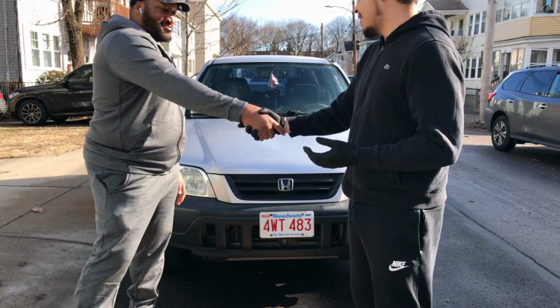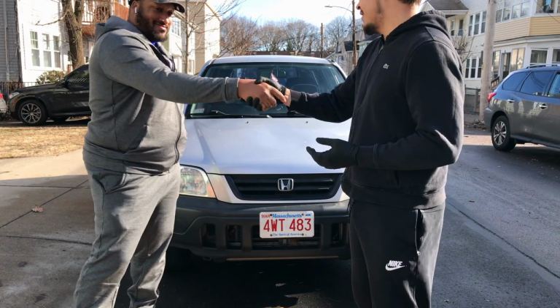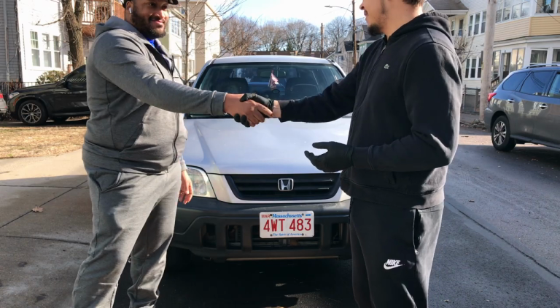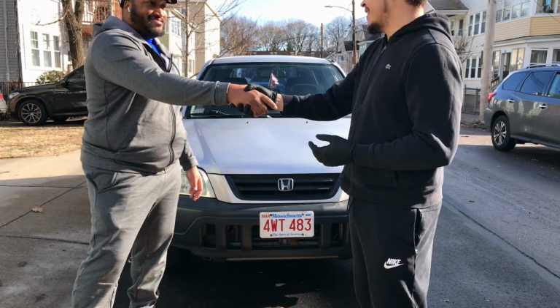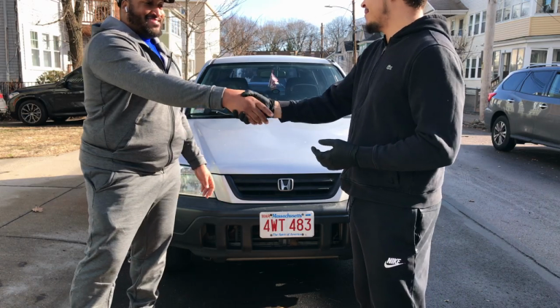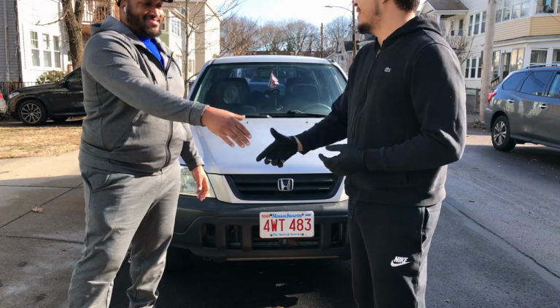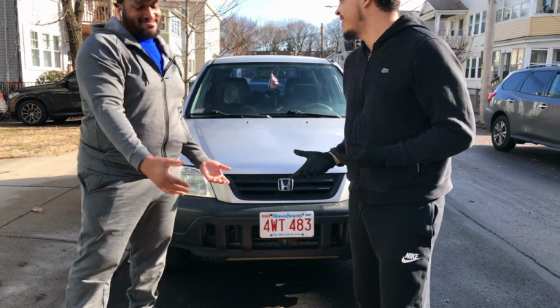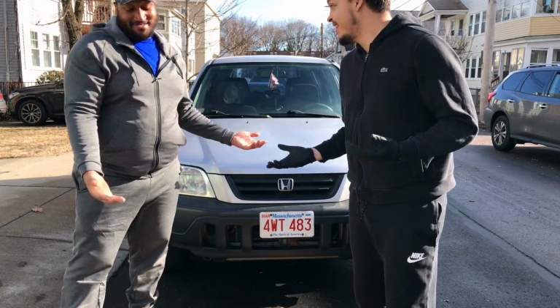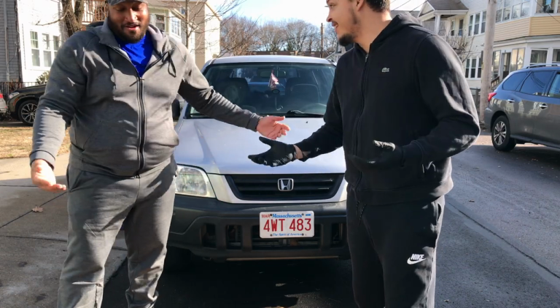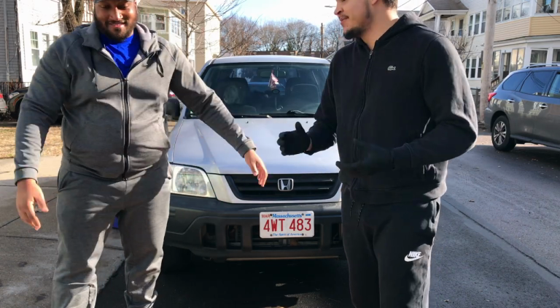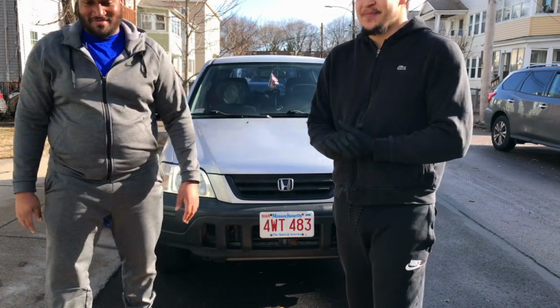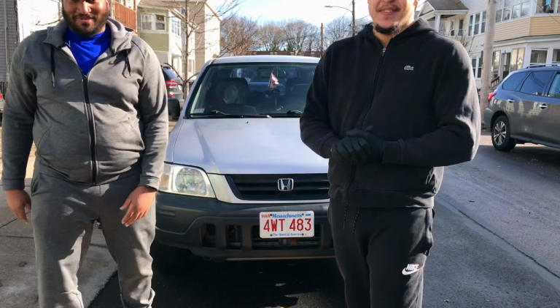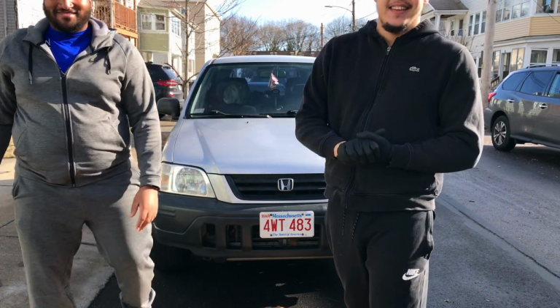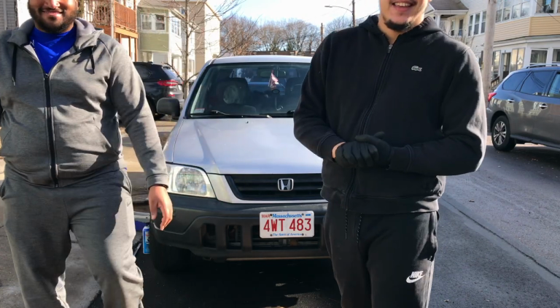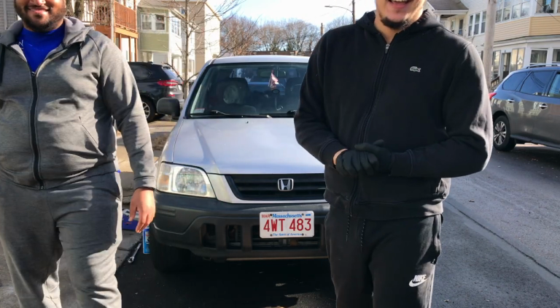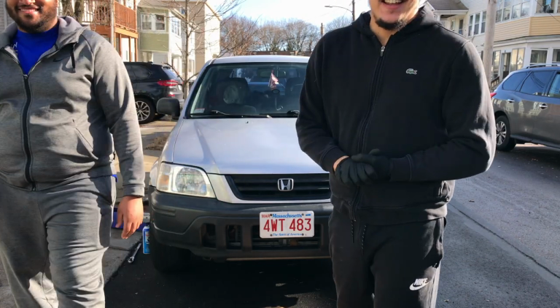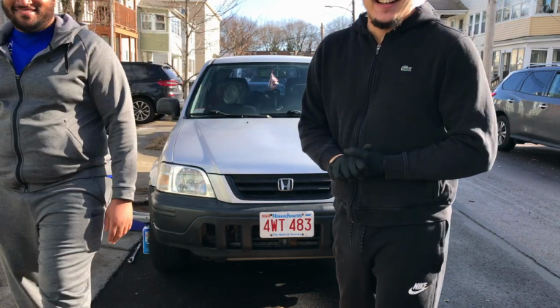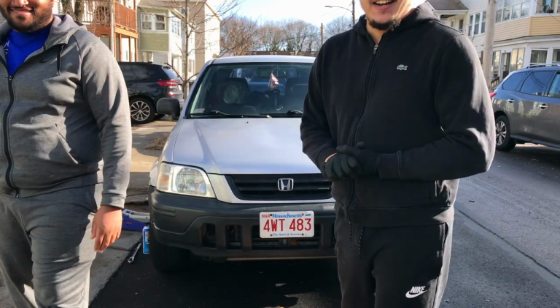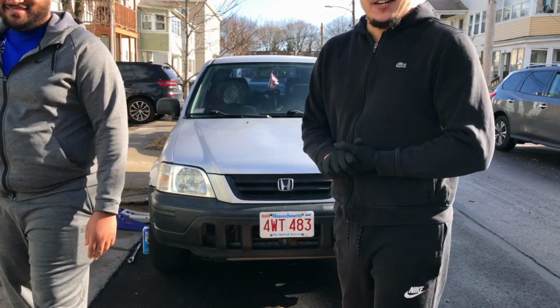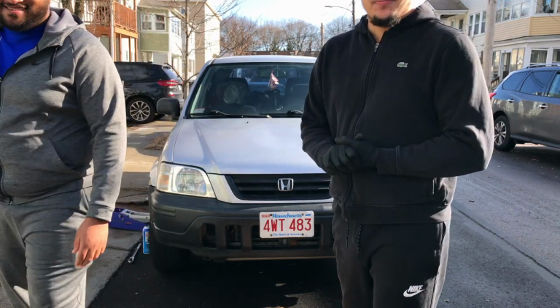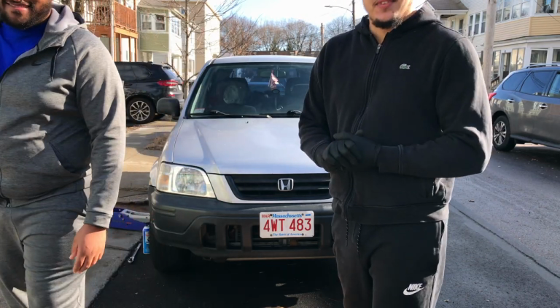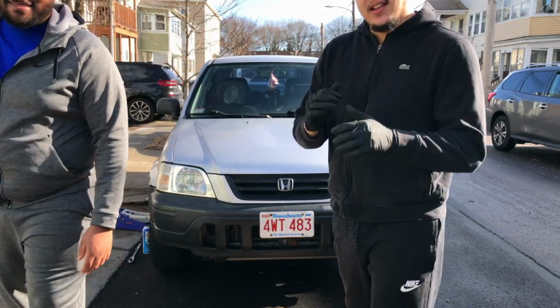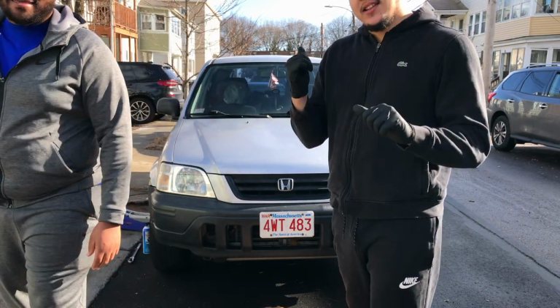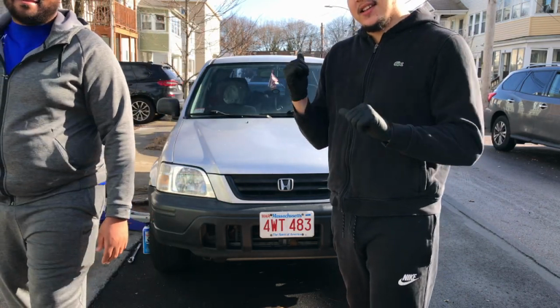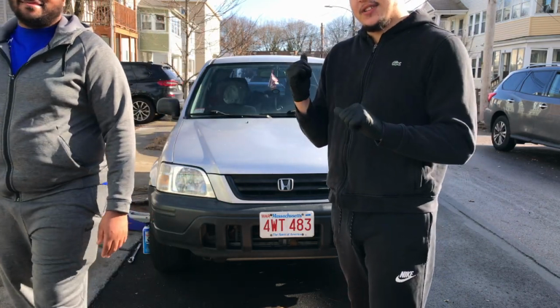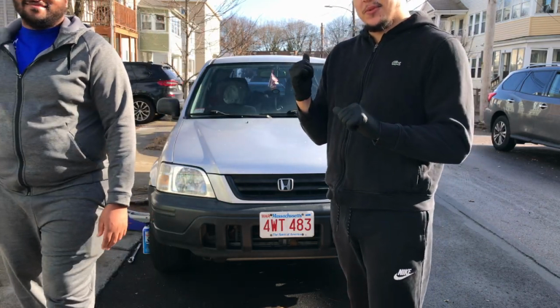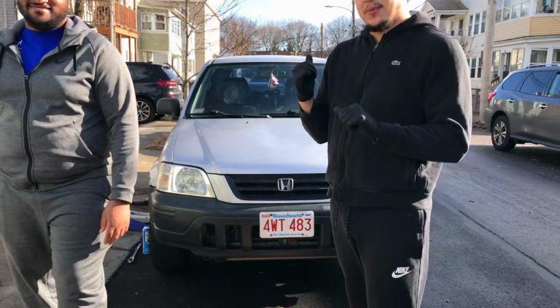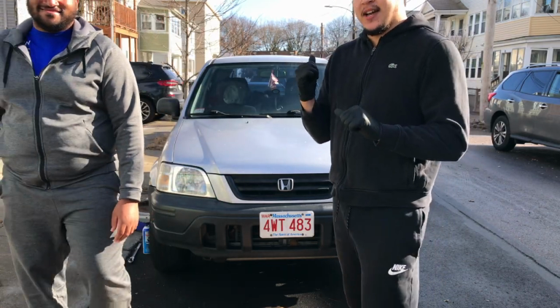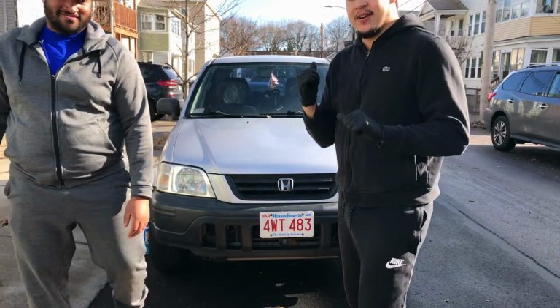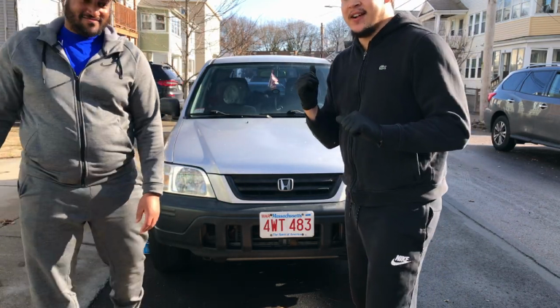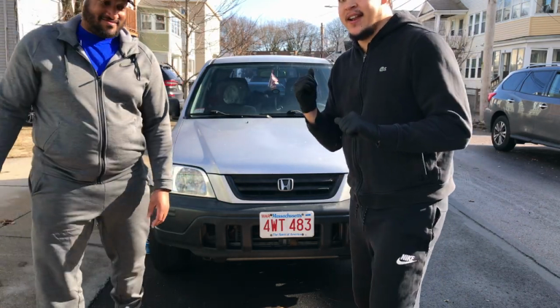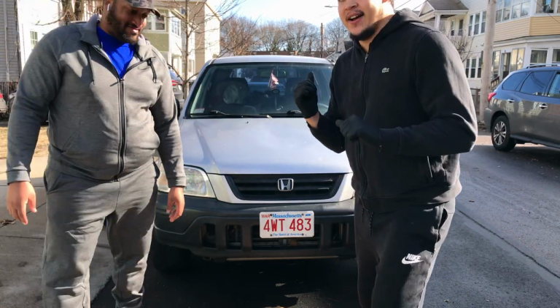I got stuff on my hands but it's alright. Let's get into what we got going on now.